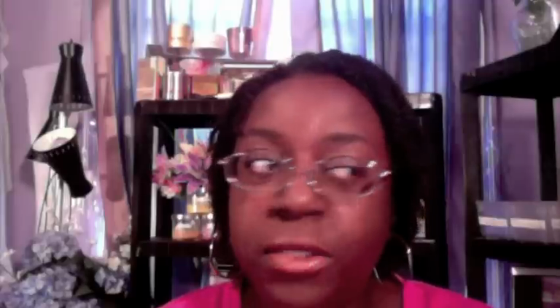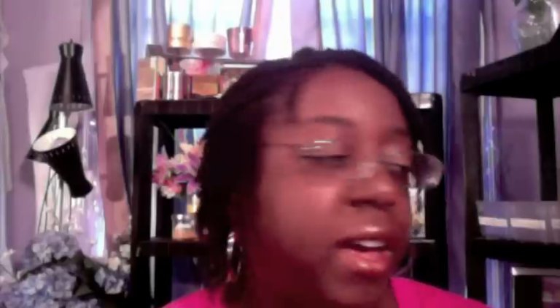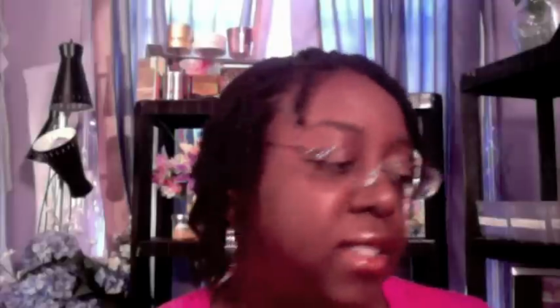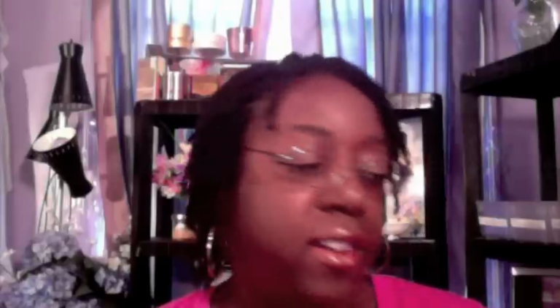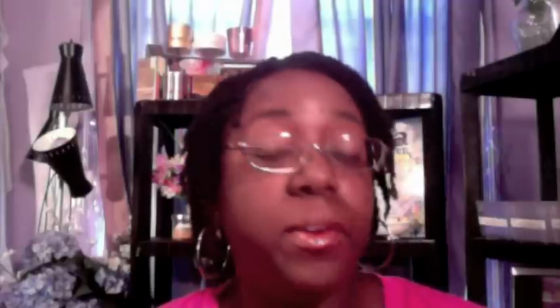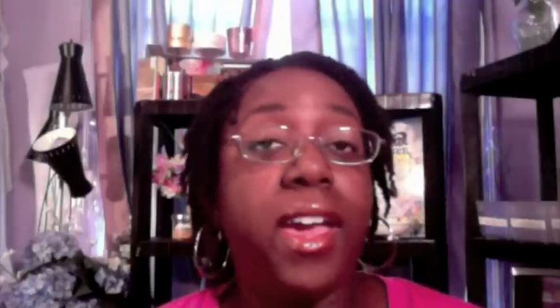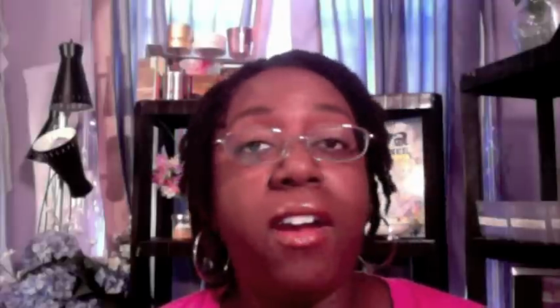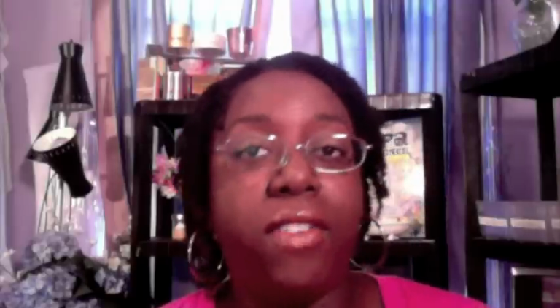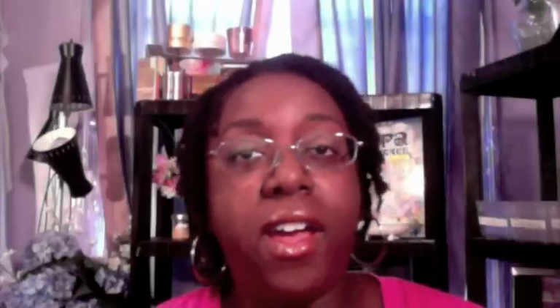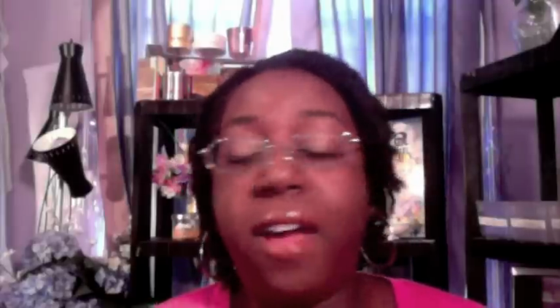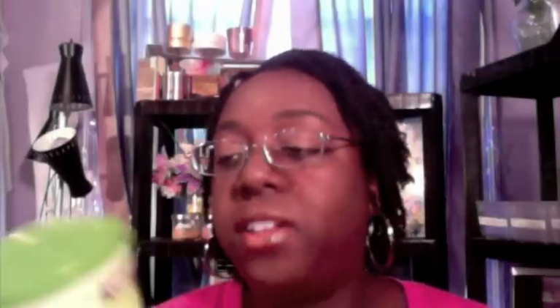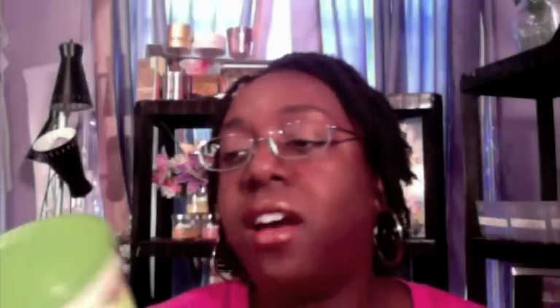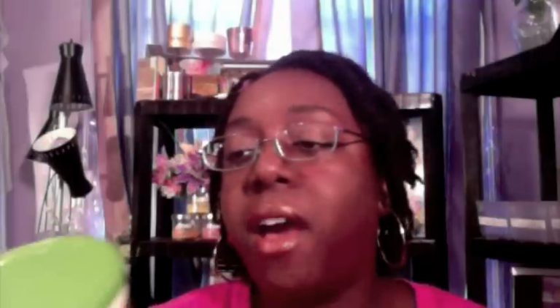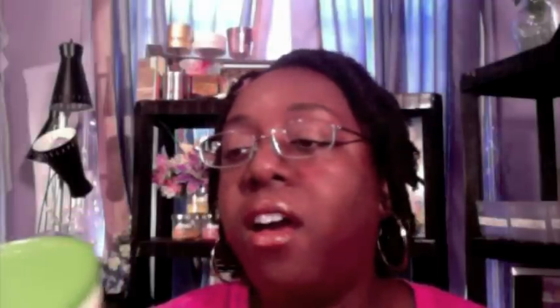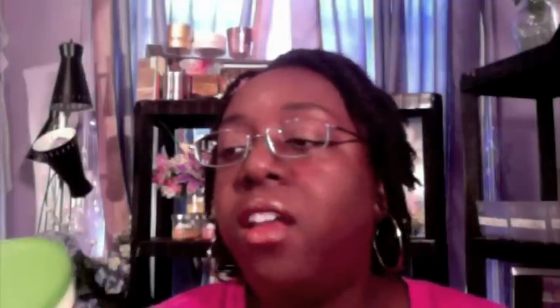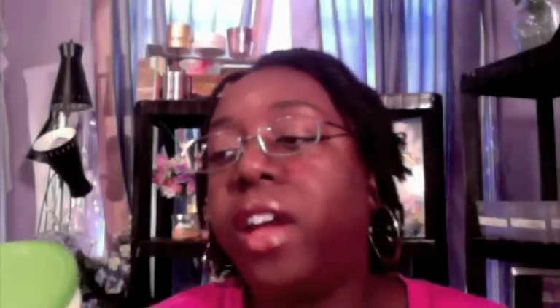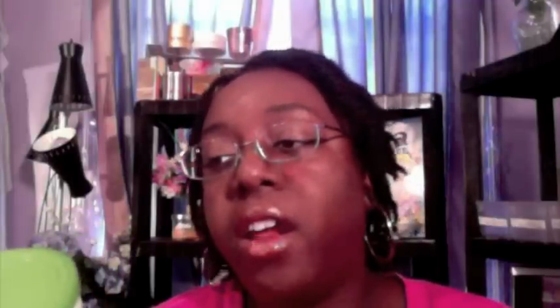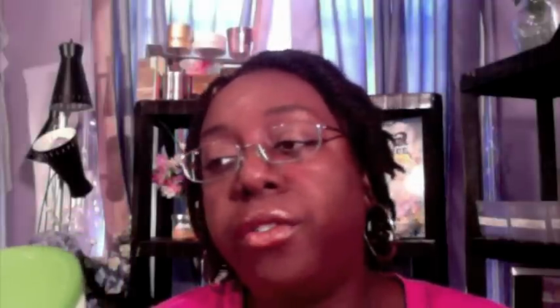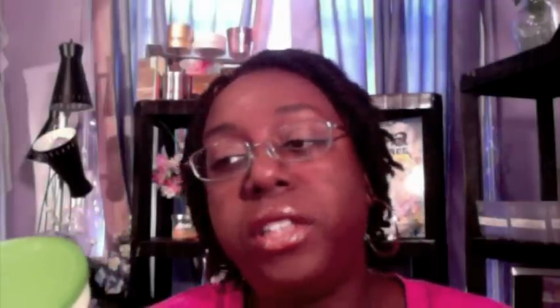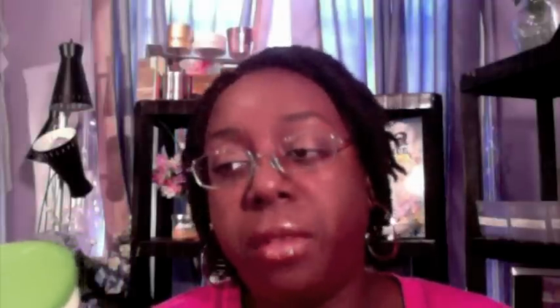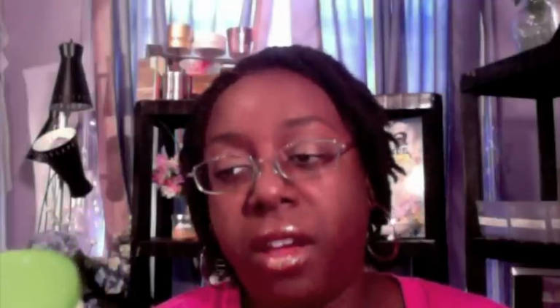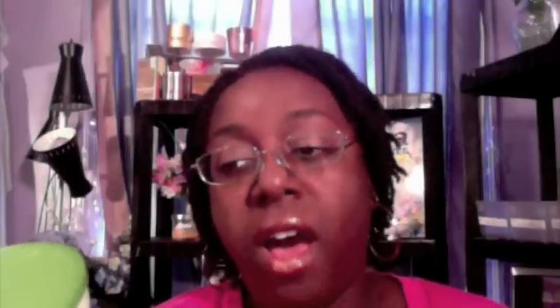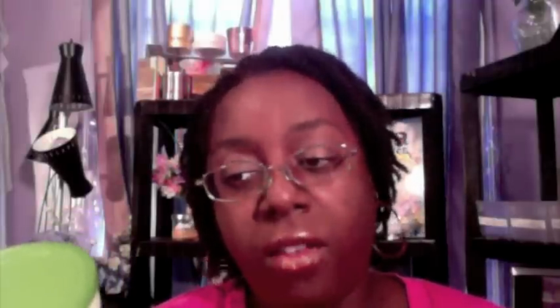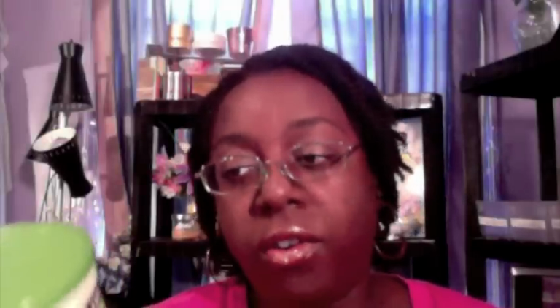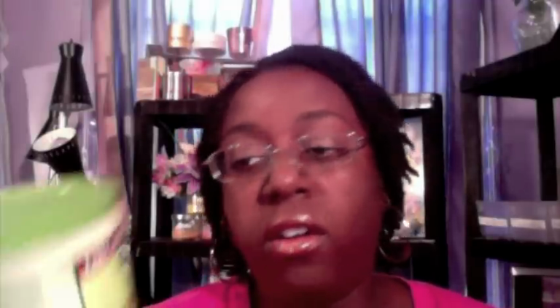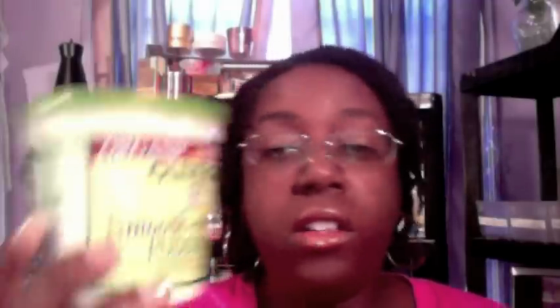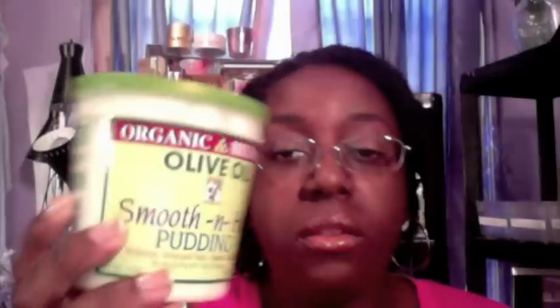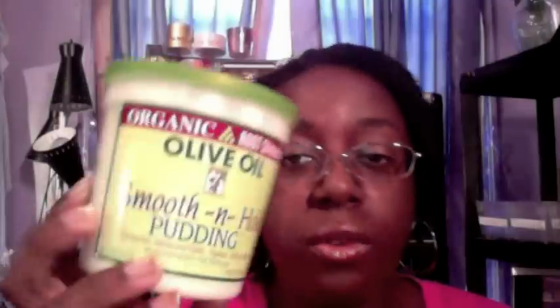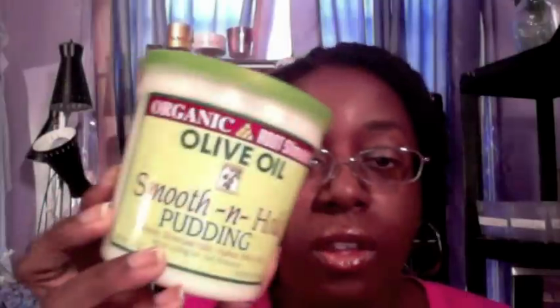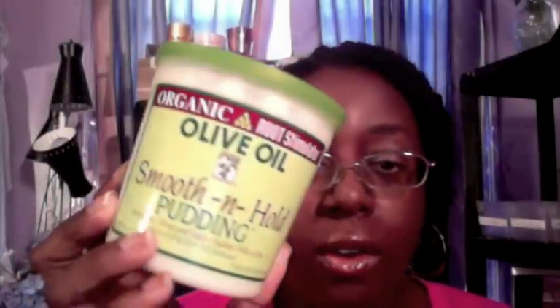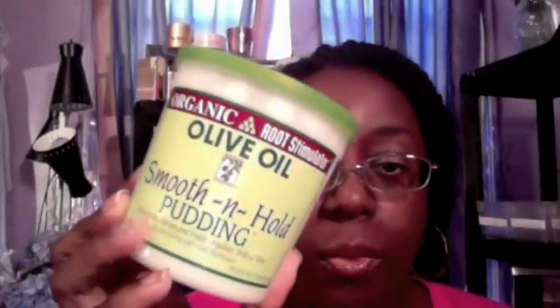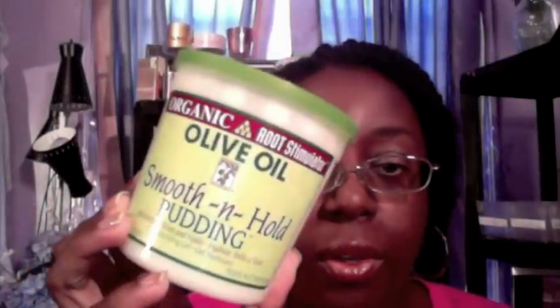Home Swagat is here with a hair affair. I want to talk about the Organic Root Stimulator Olive Oil Smooth and Whole Pudding.